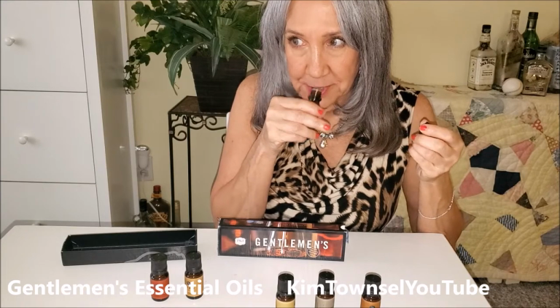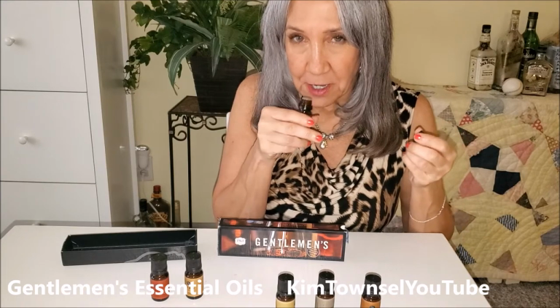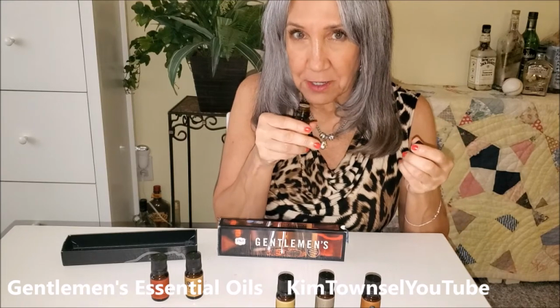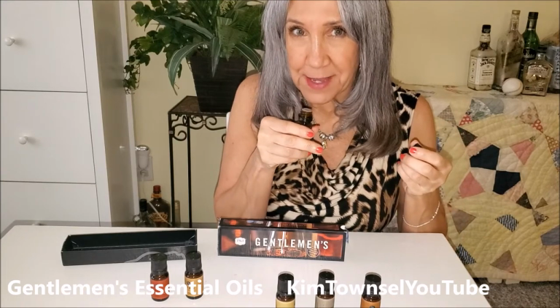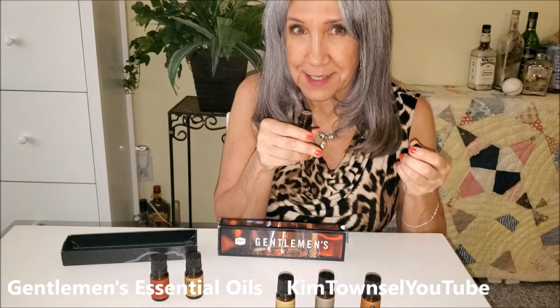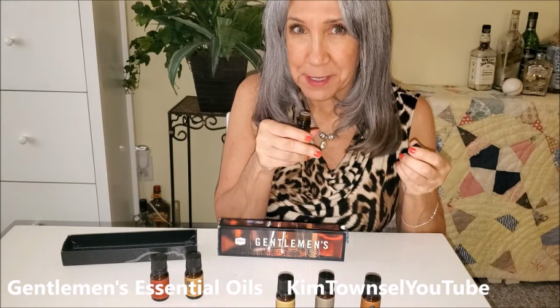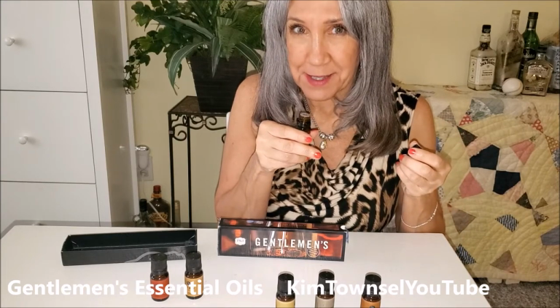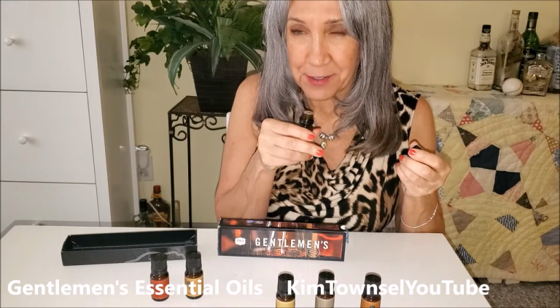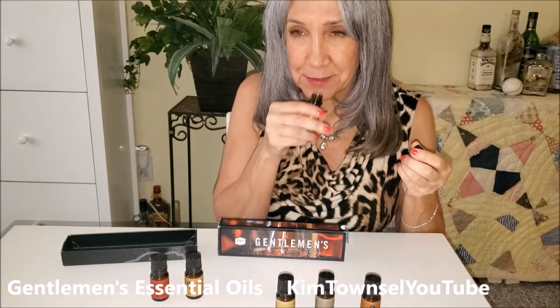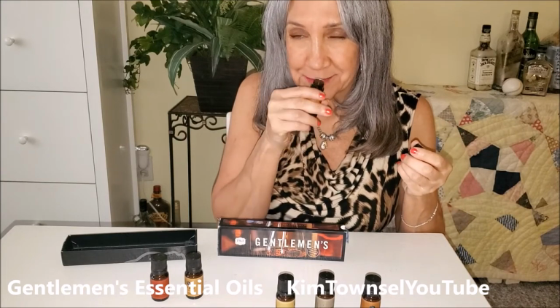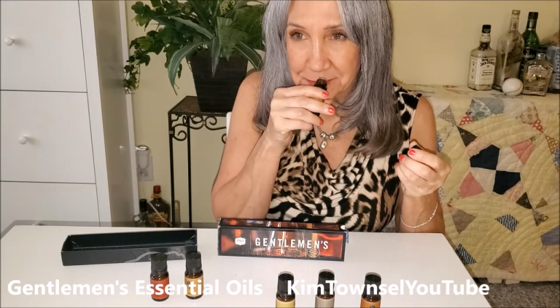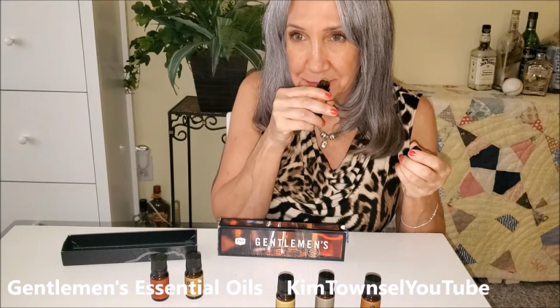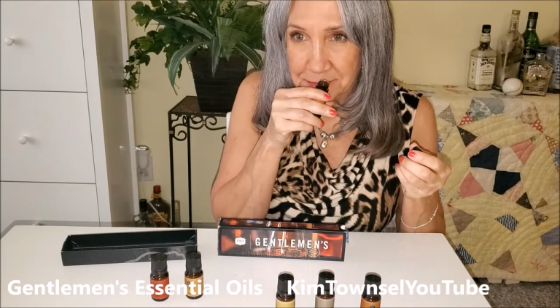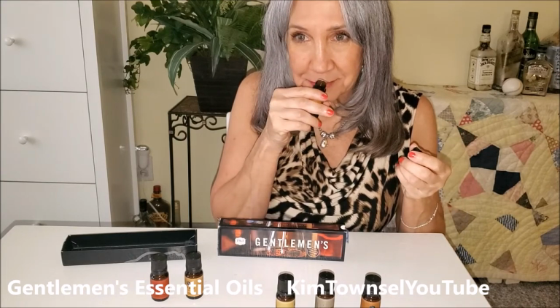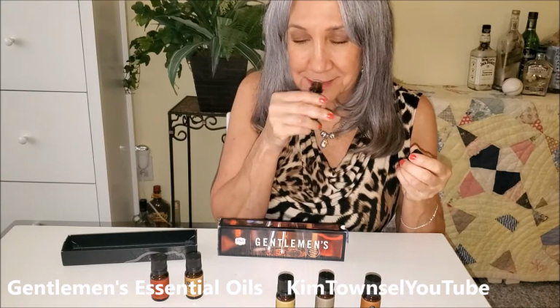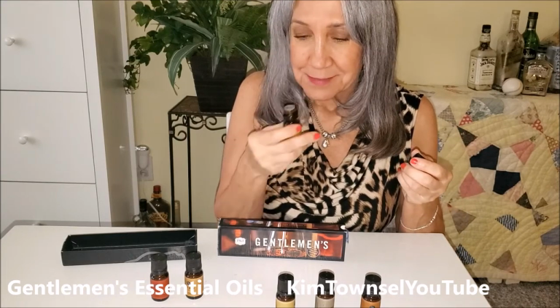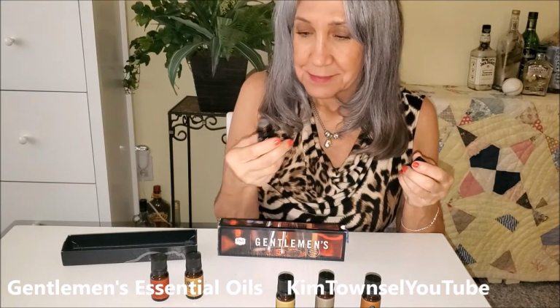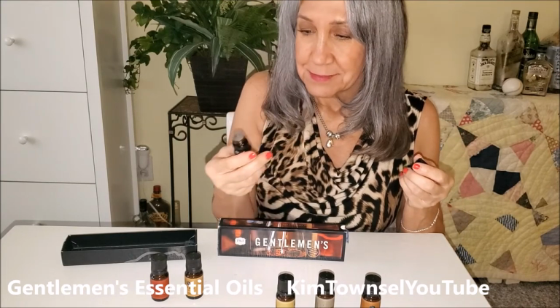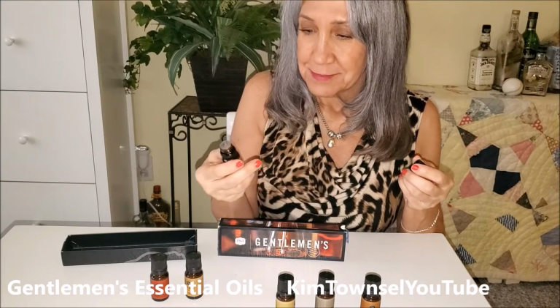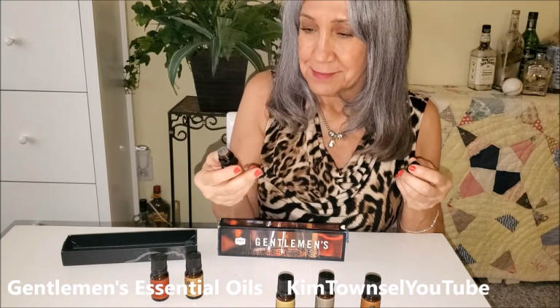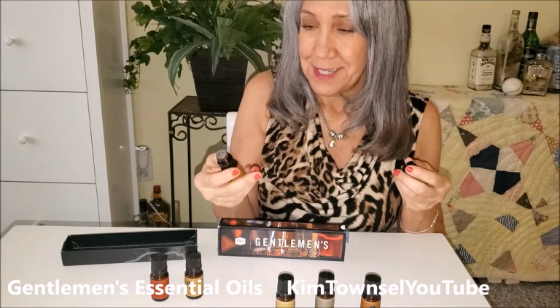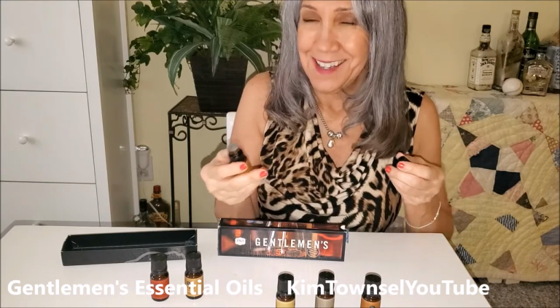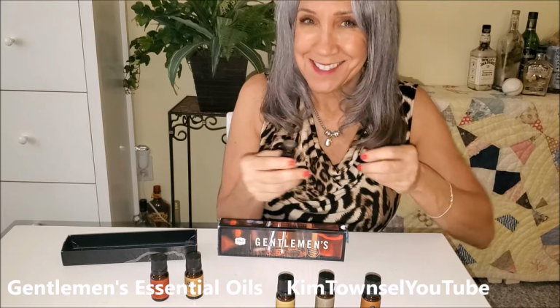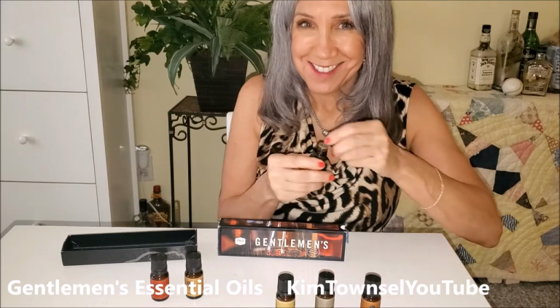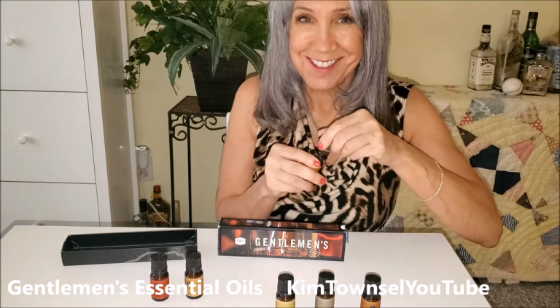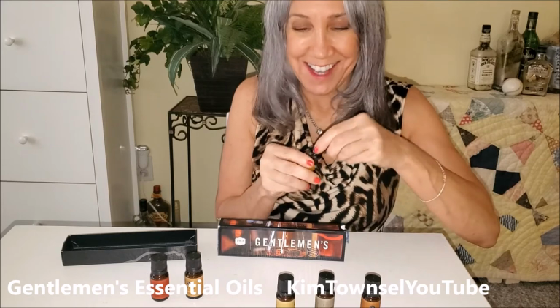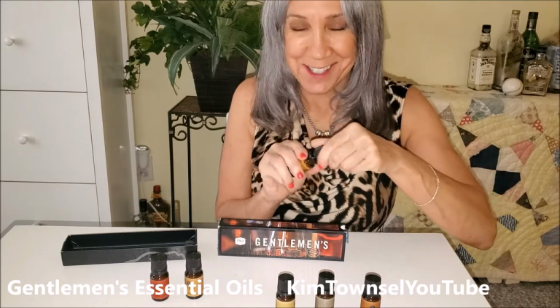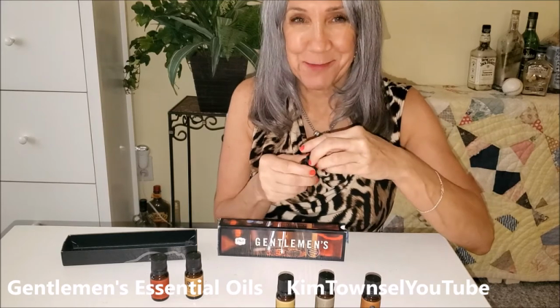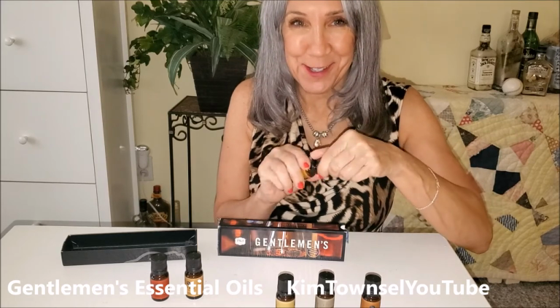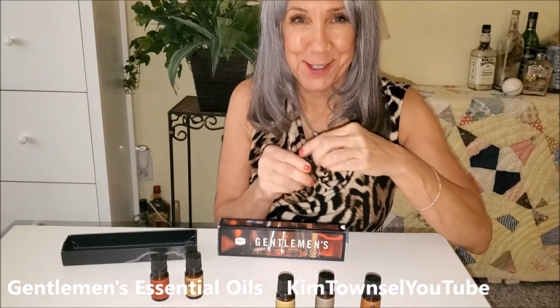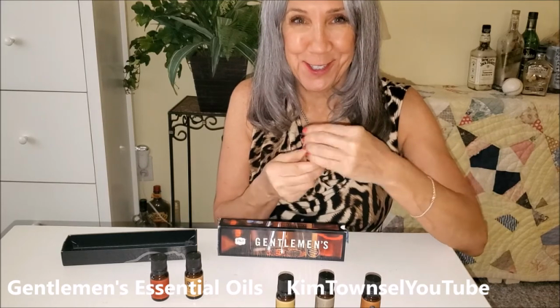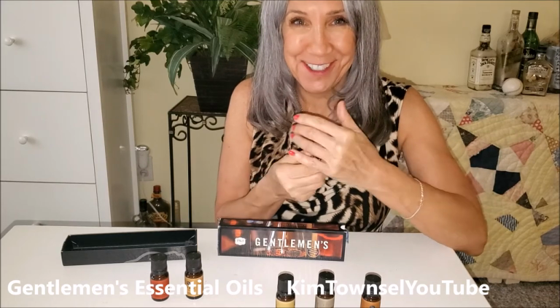Oh, that has got to be leather. Yes. It smells so good.